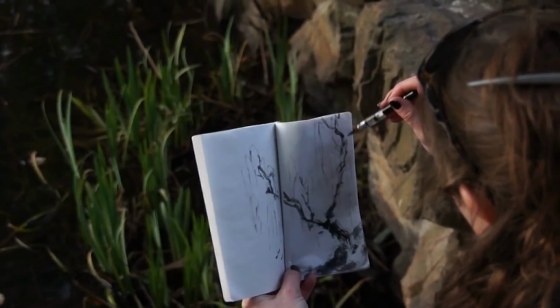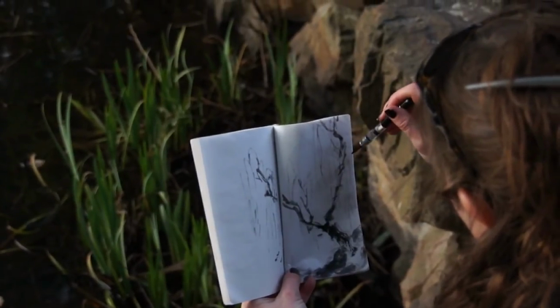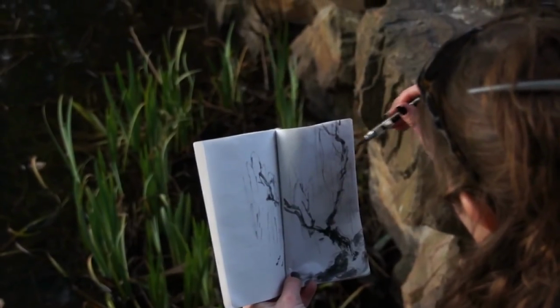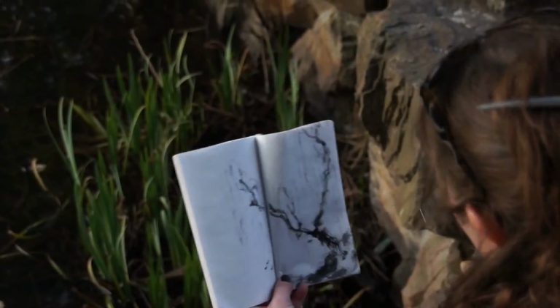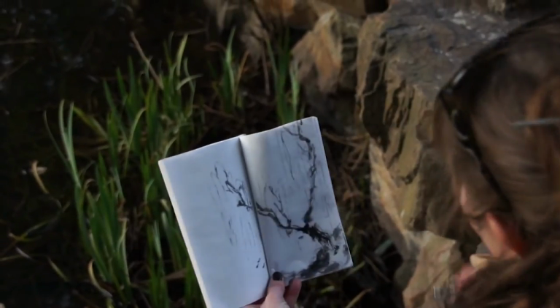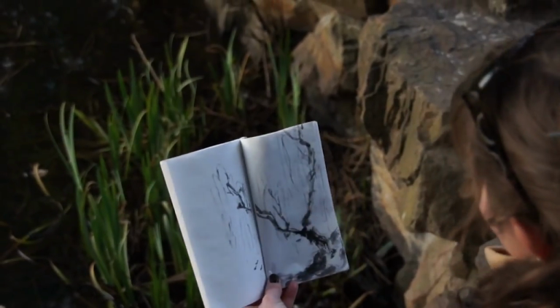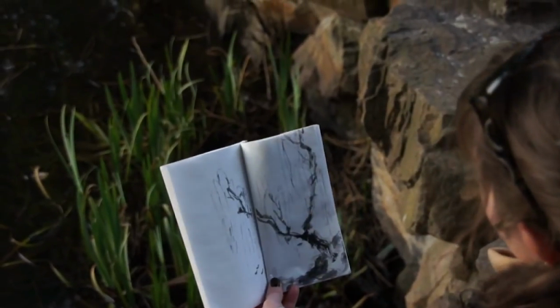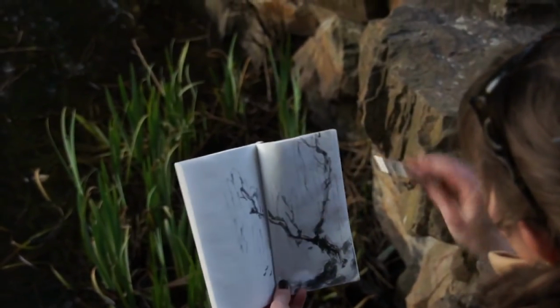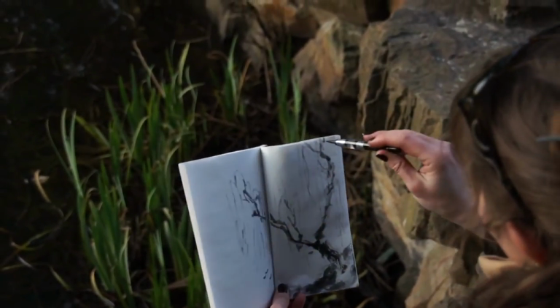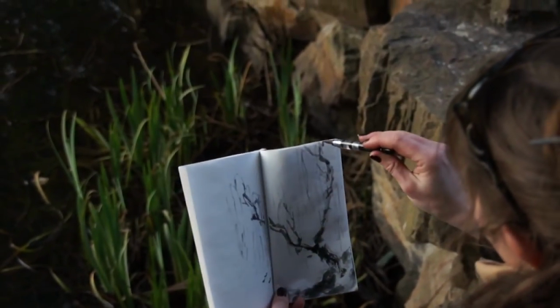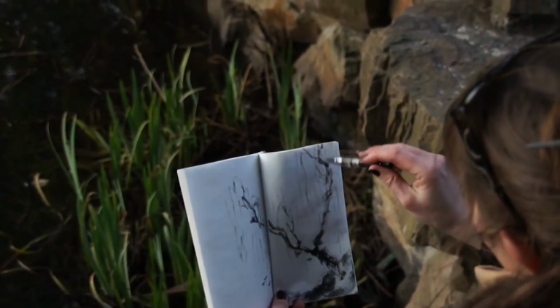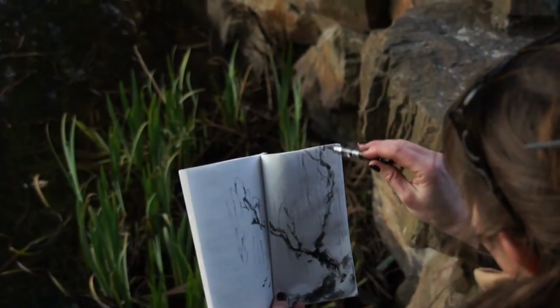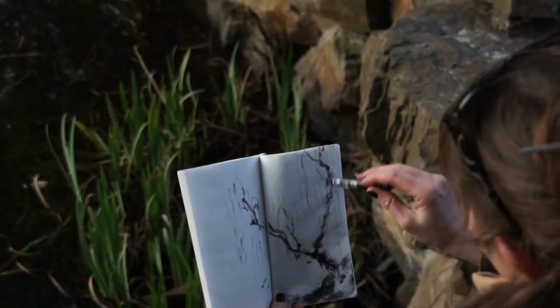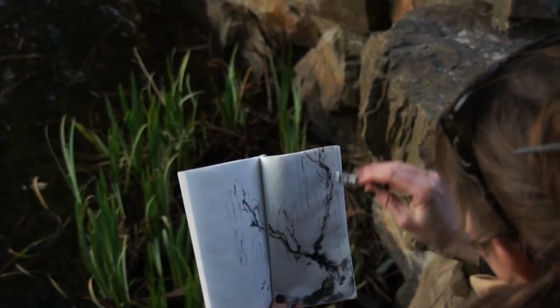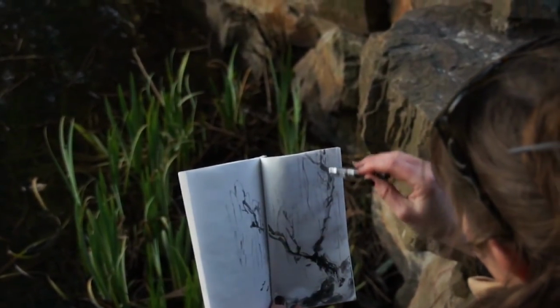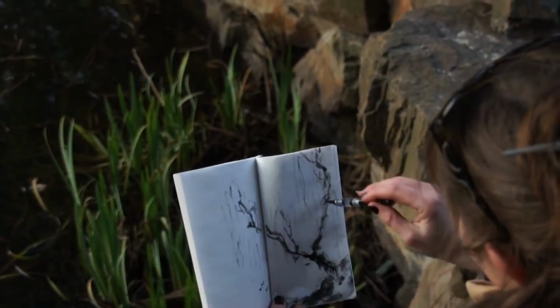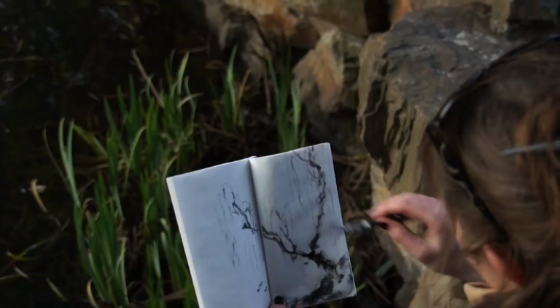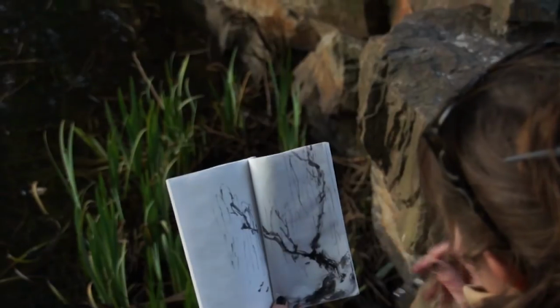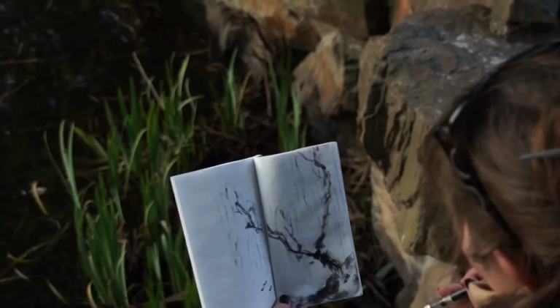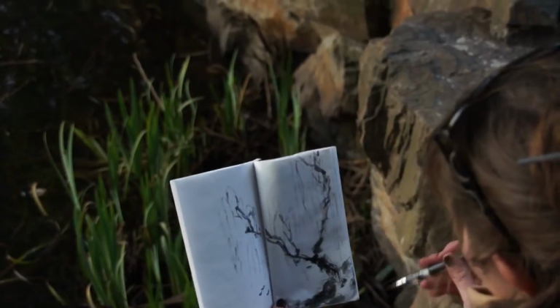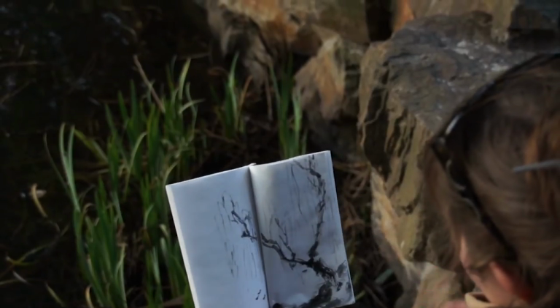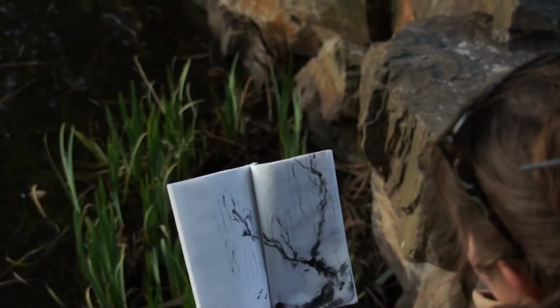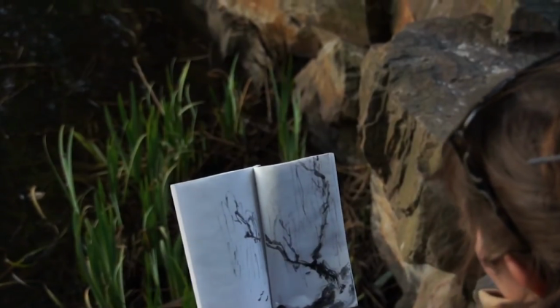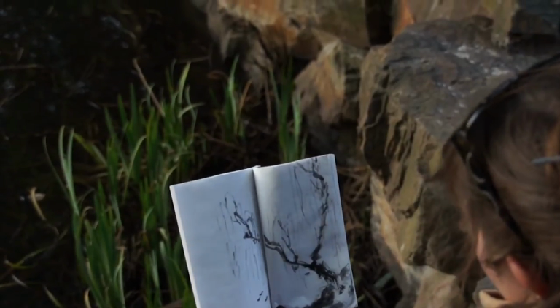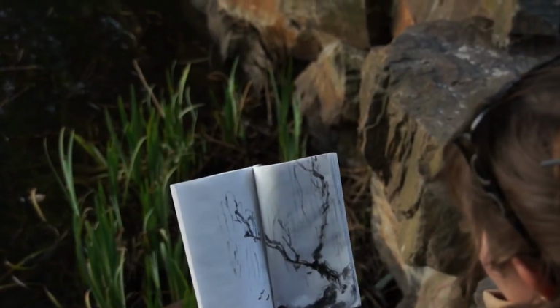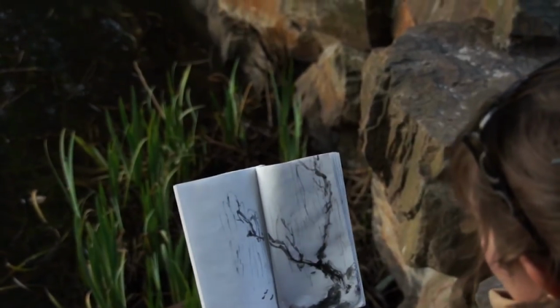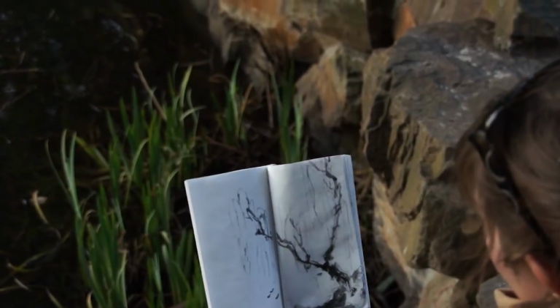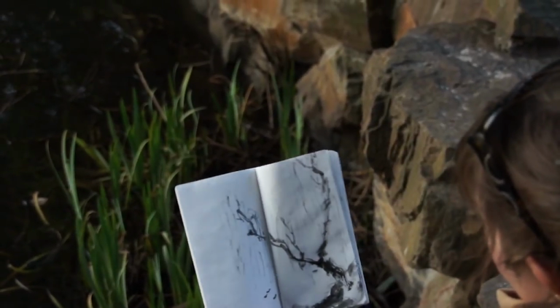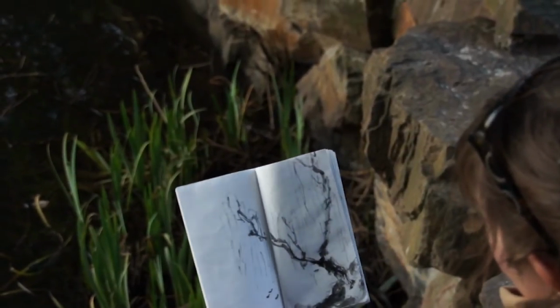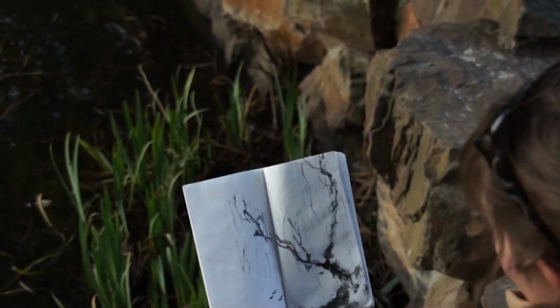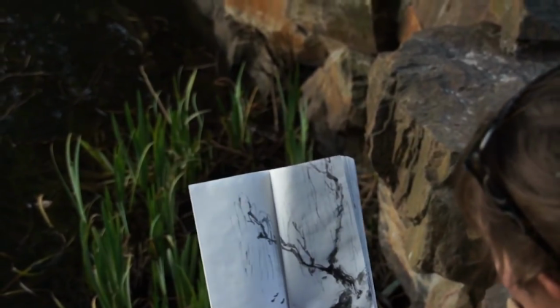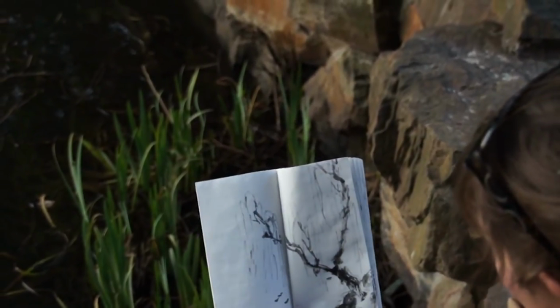Don't overdo it though. So there's one shorter — the front one shorter, the back one longer, higher.